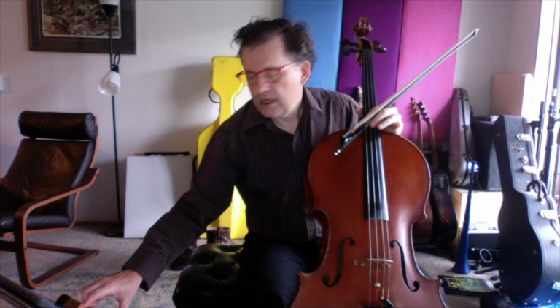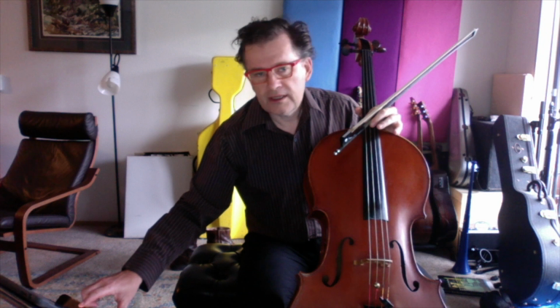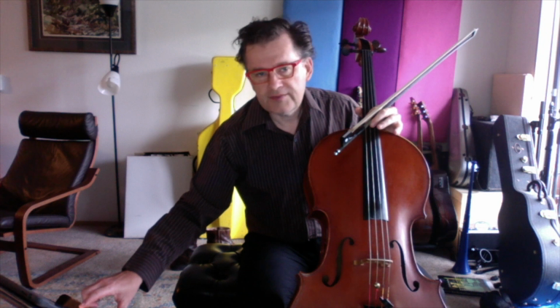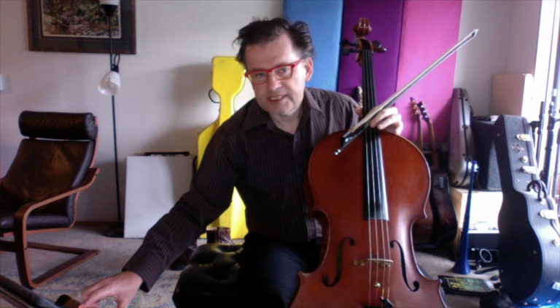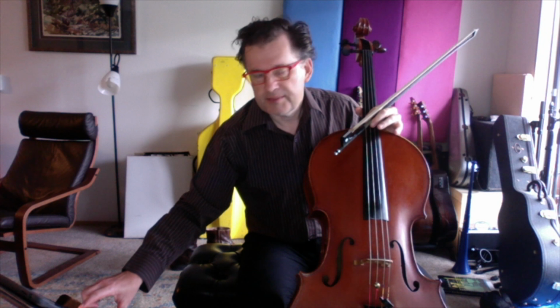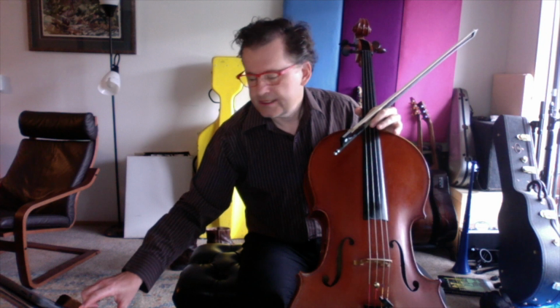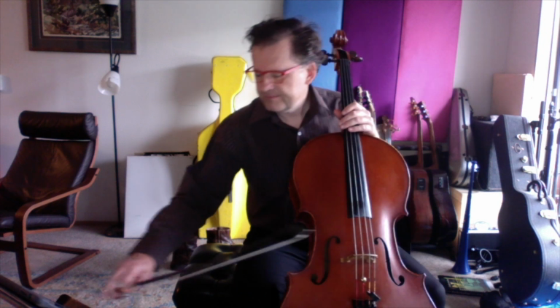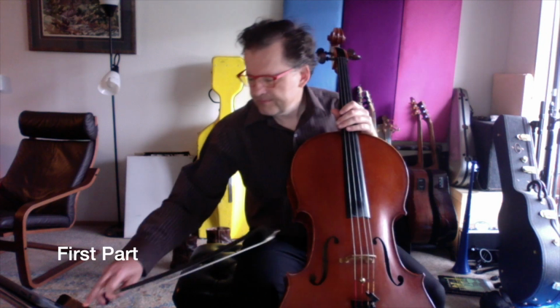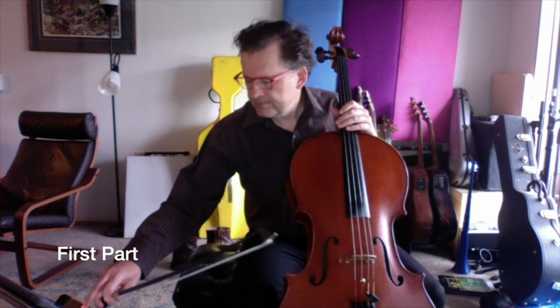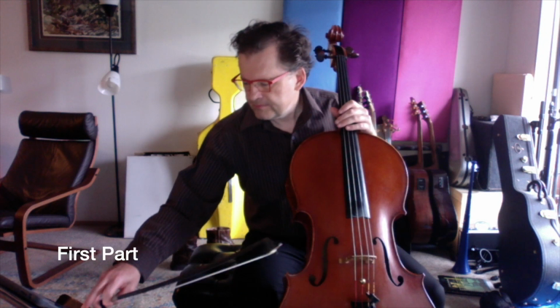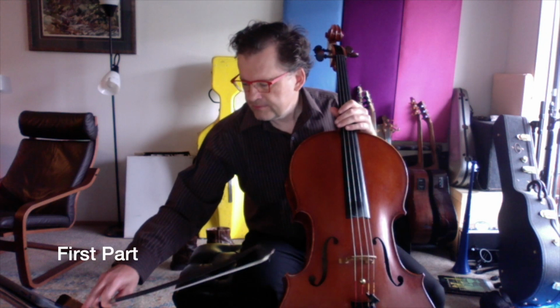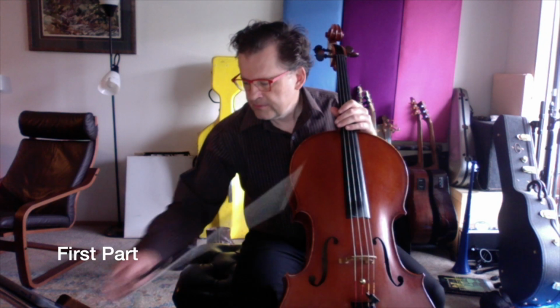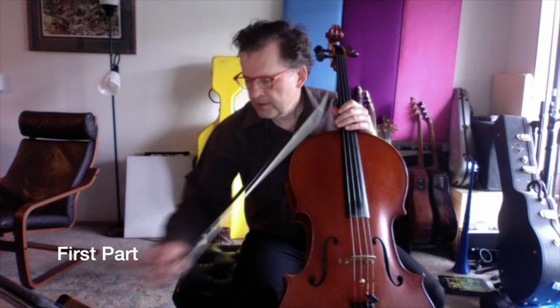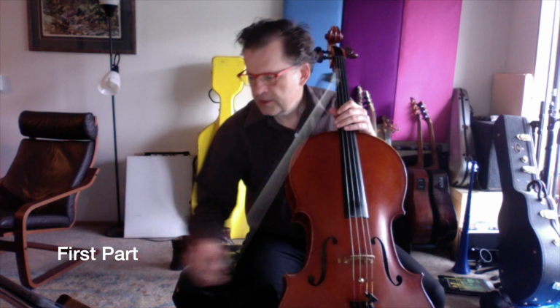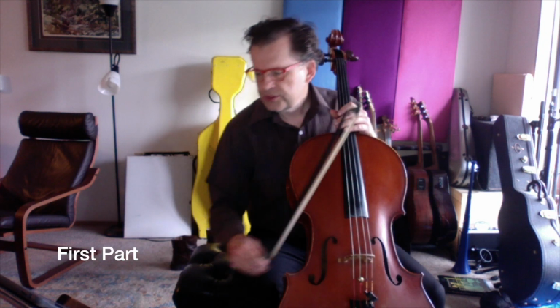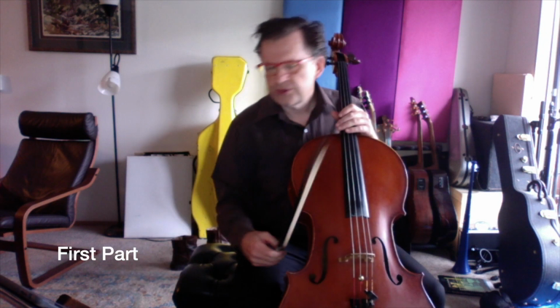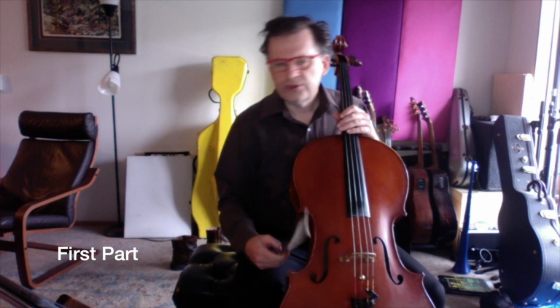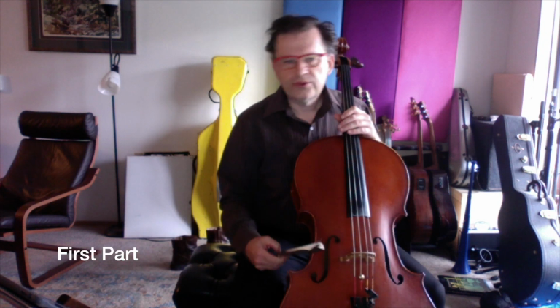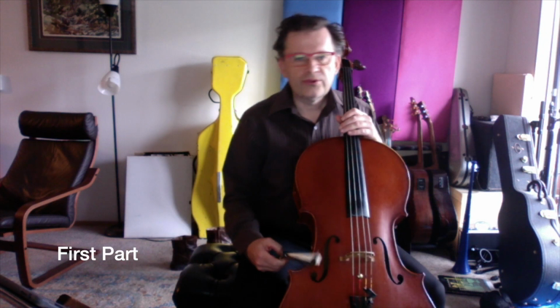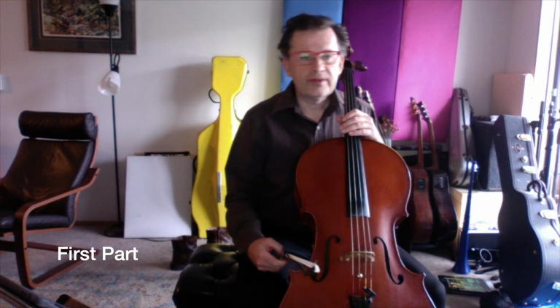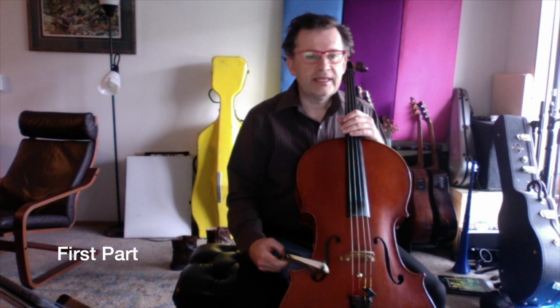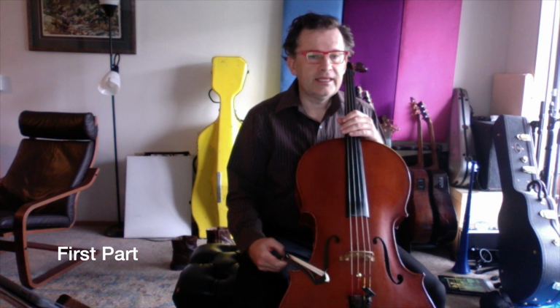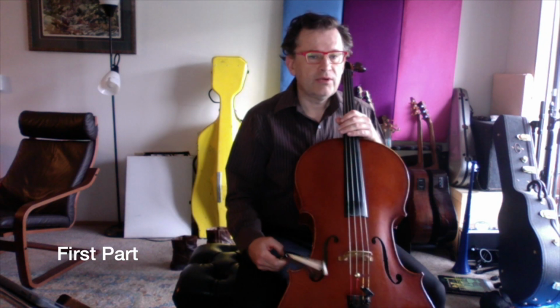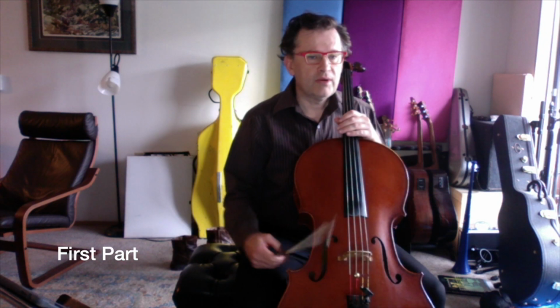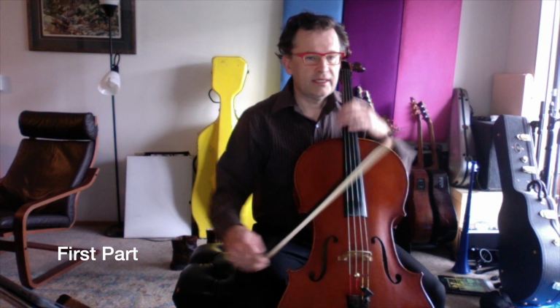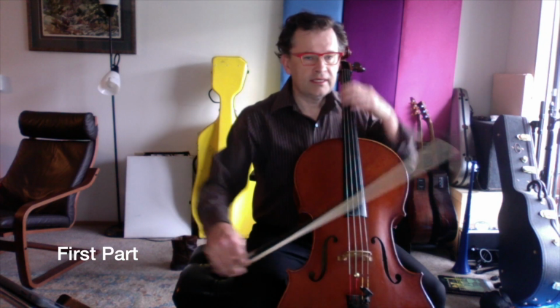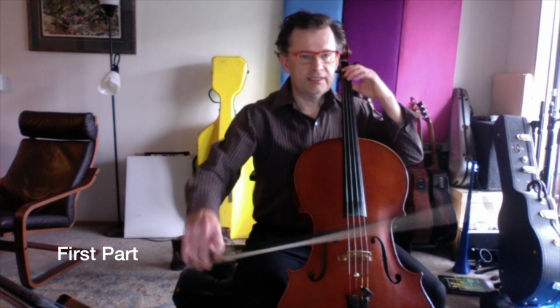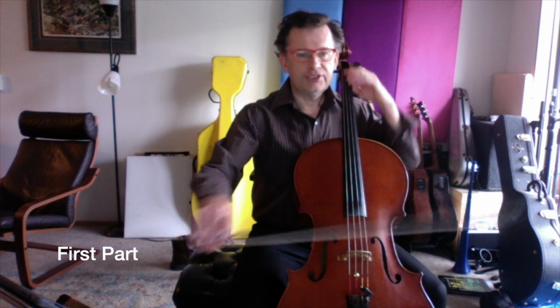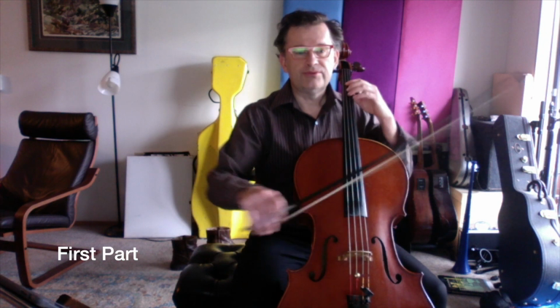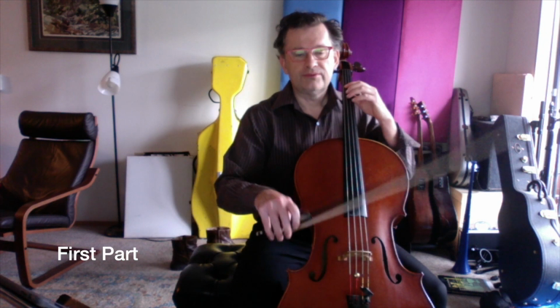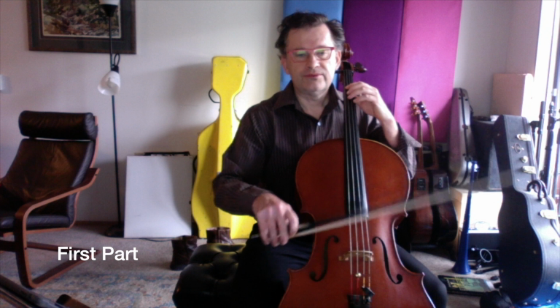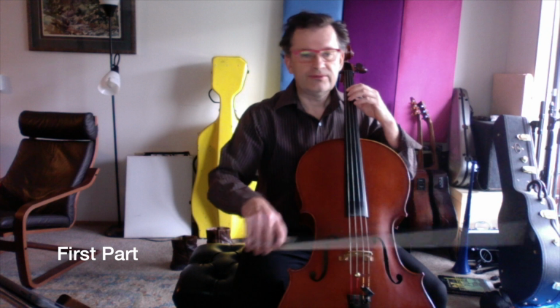I'll give you six beats in: two, three, one, two, three.